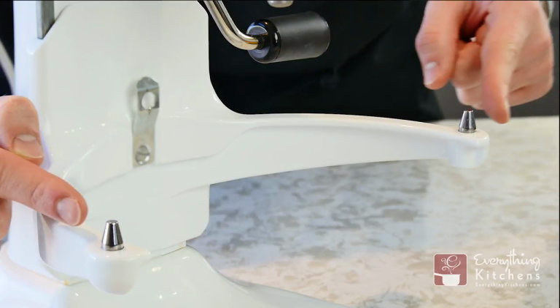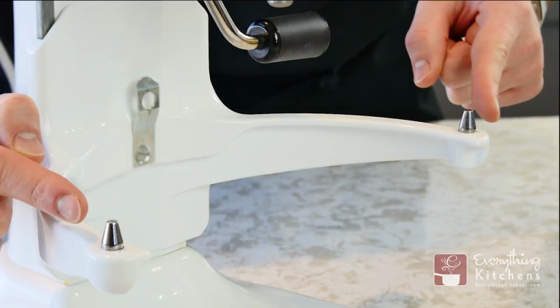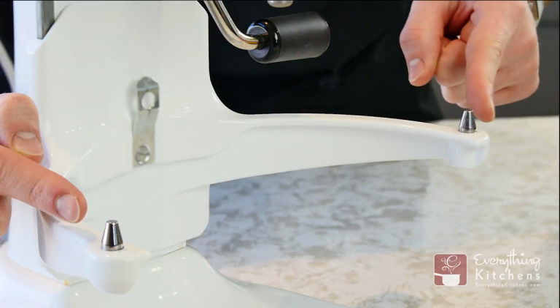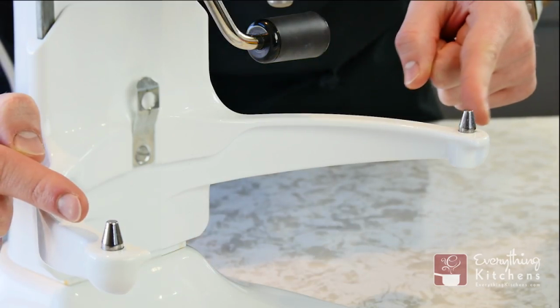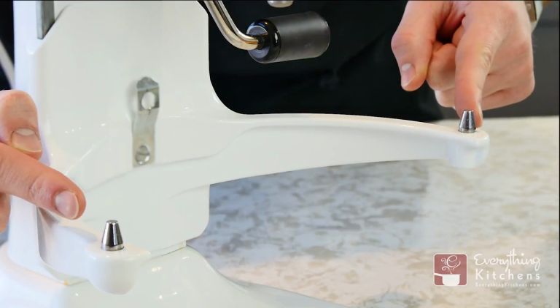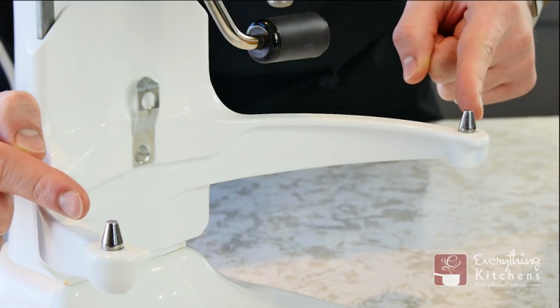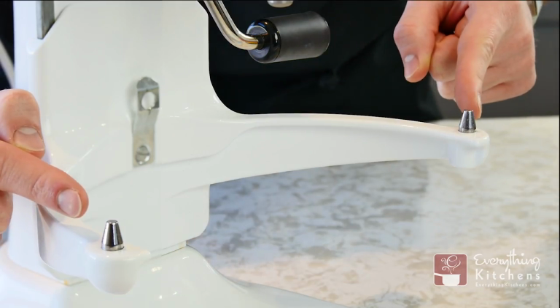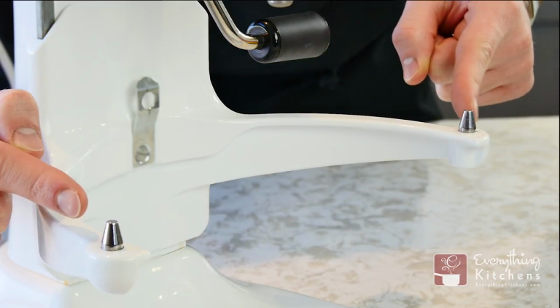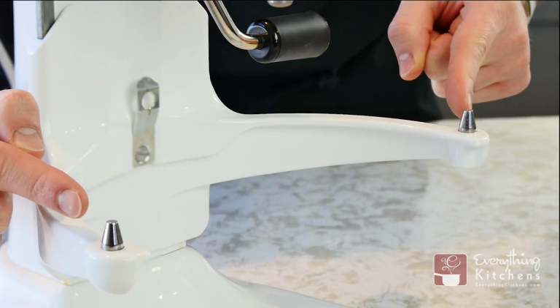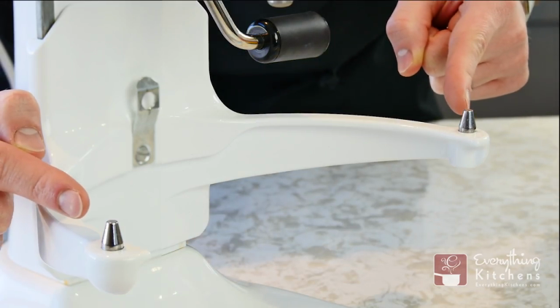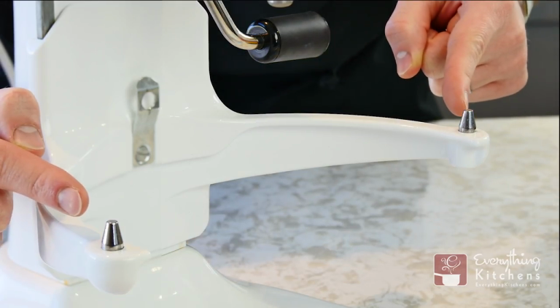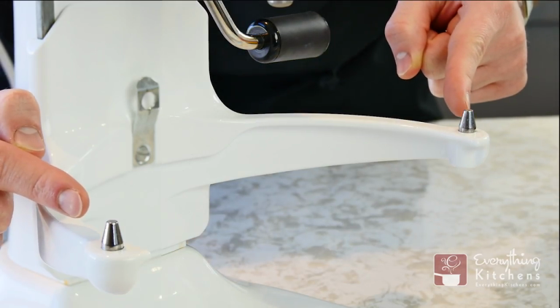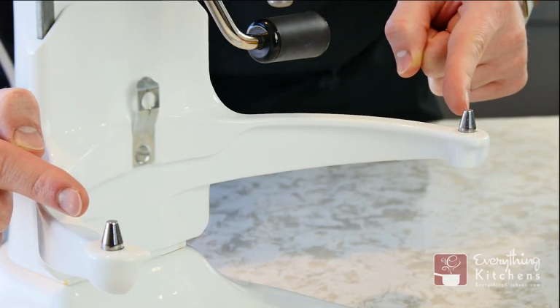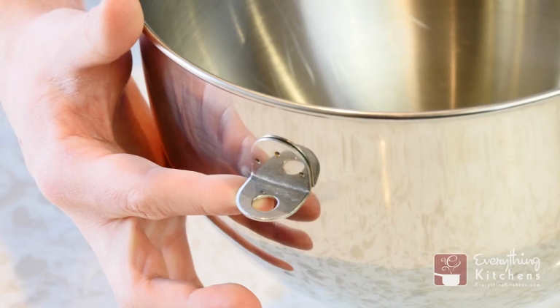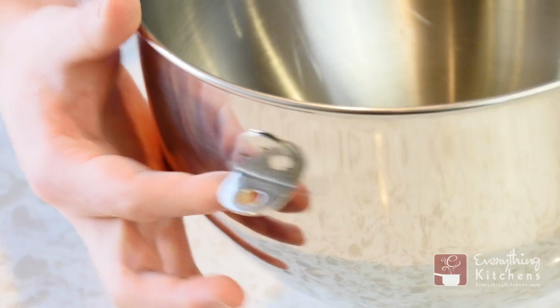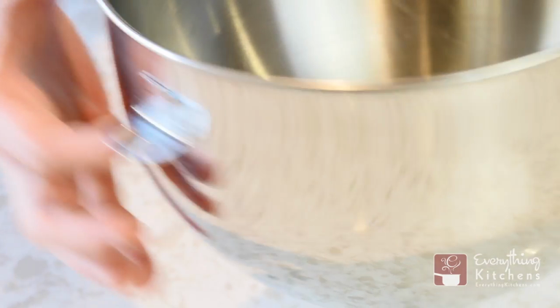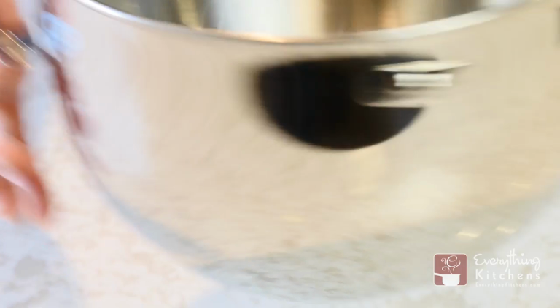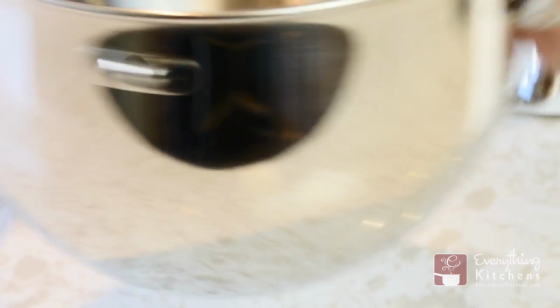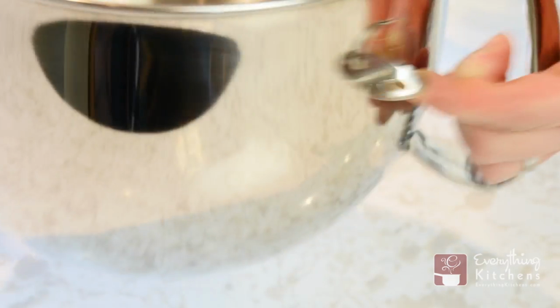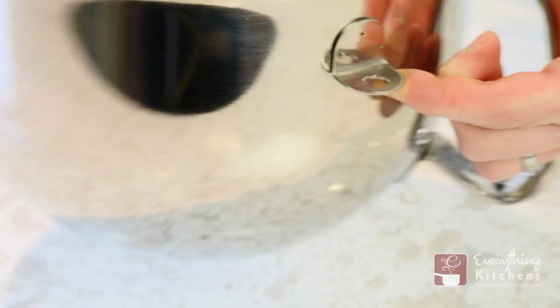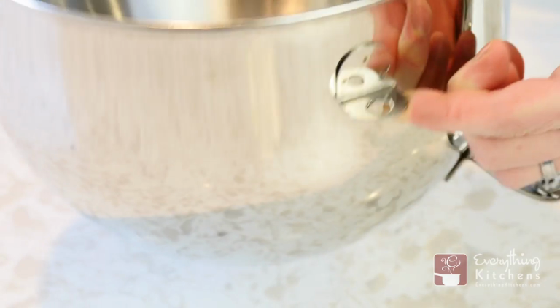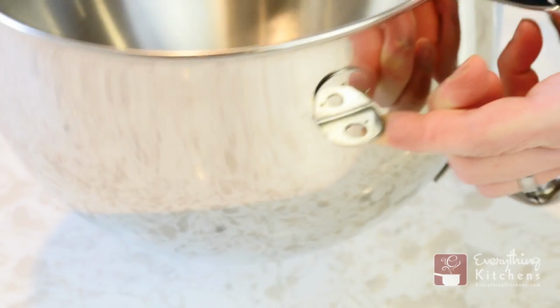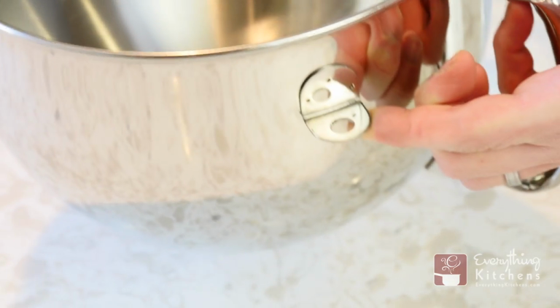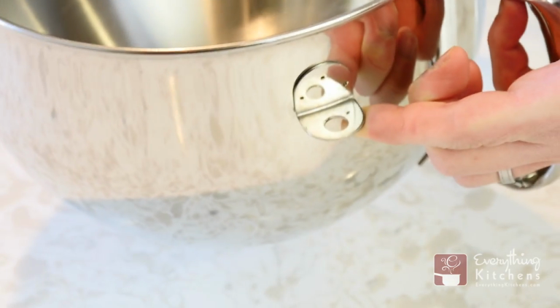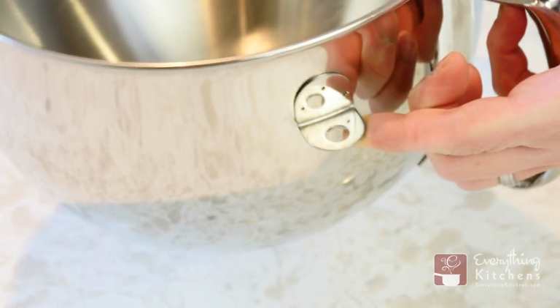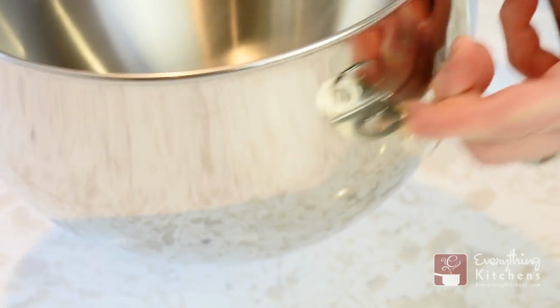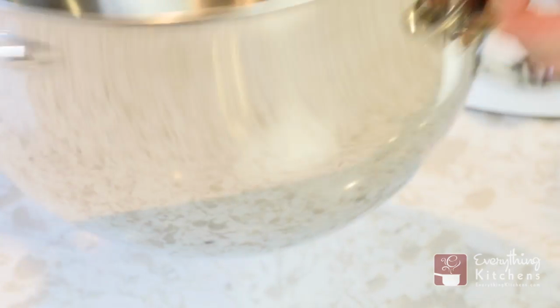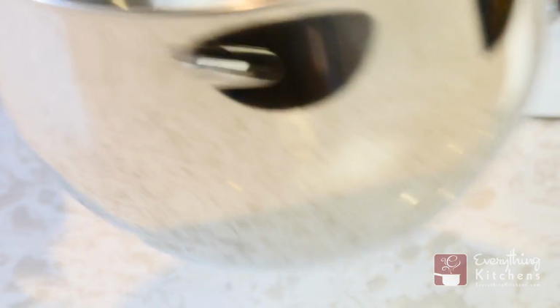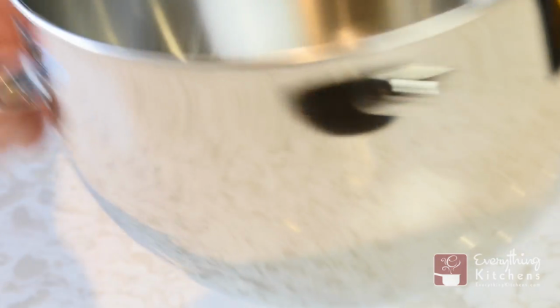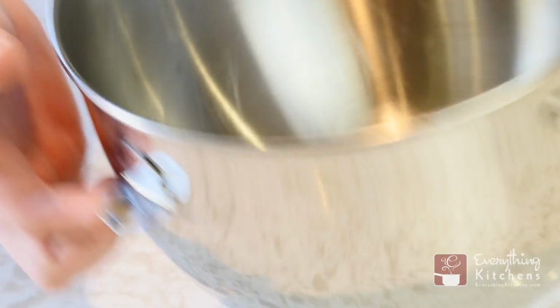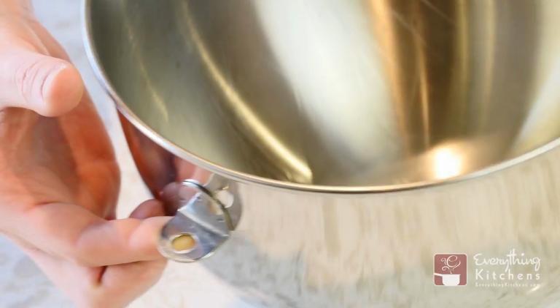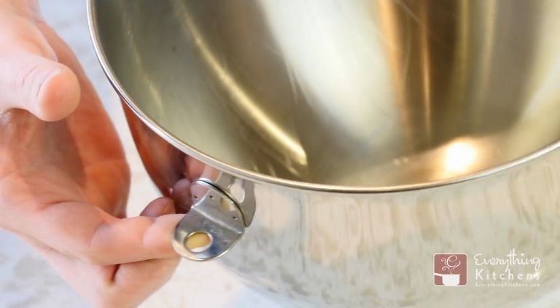On the mixer arms you'll see these pins. You need to load the bowl supports that are on each side of the mixing bowl onto these pins.